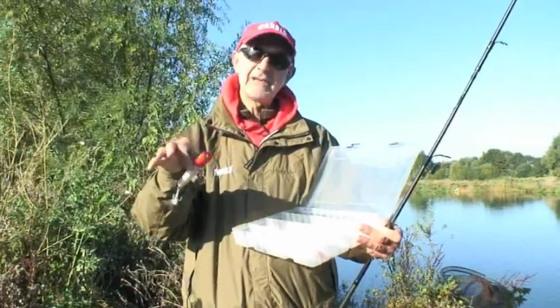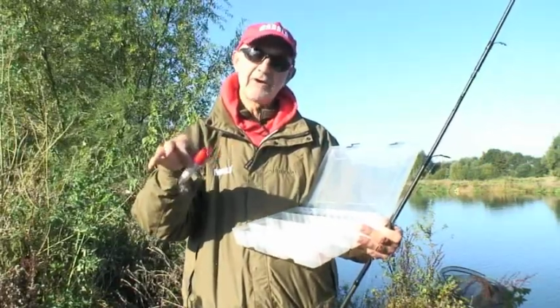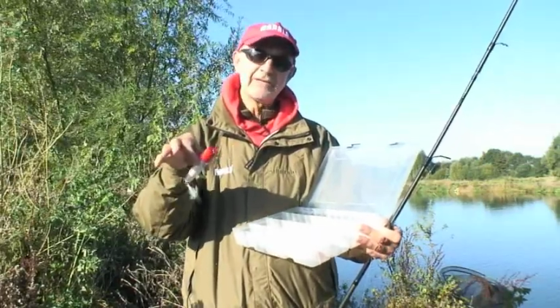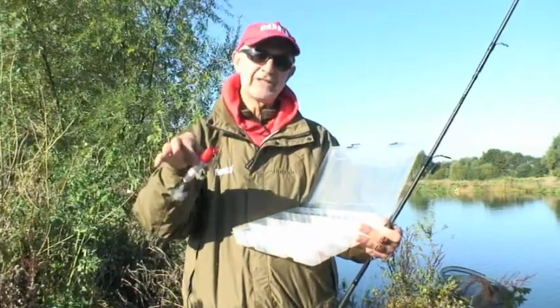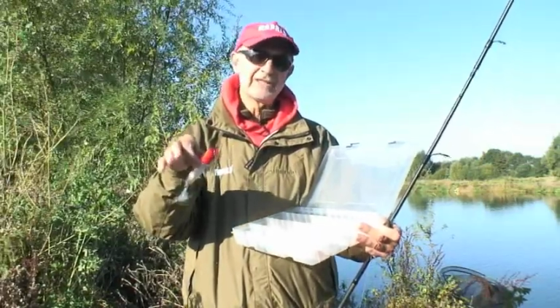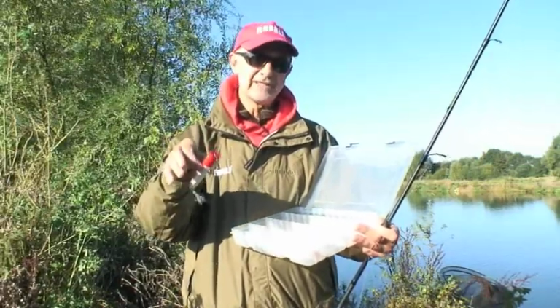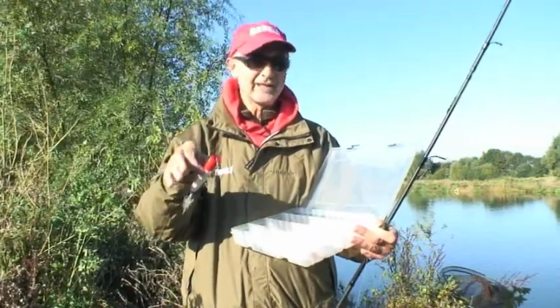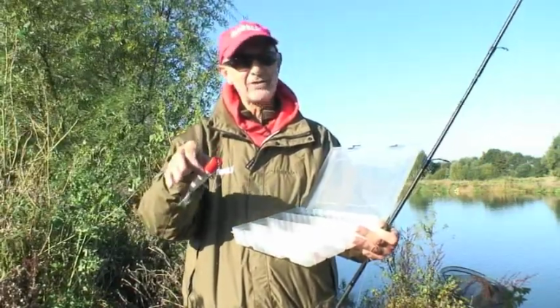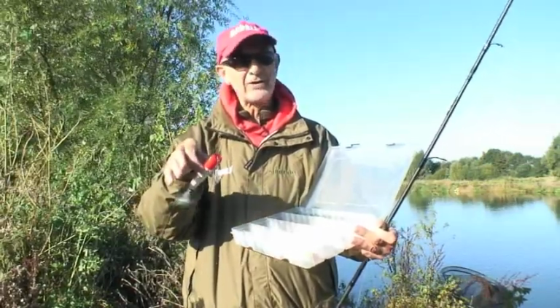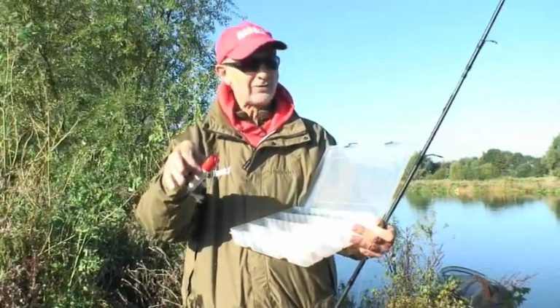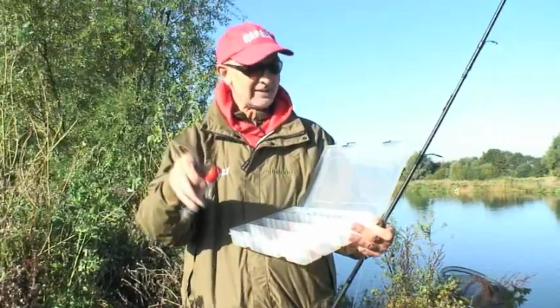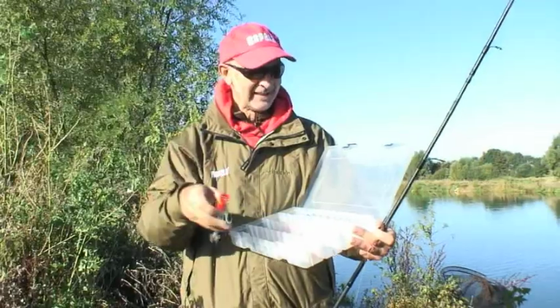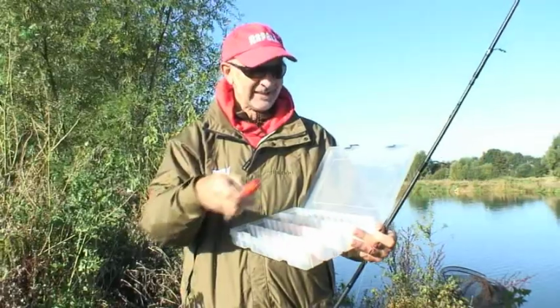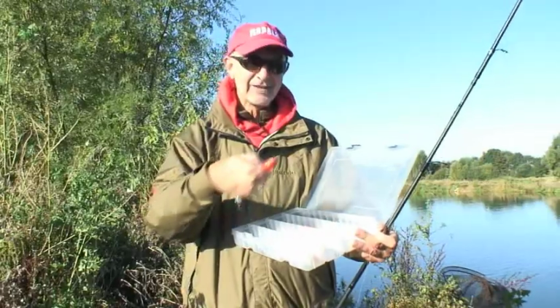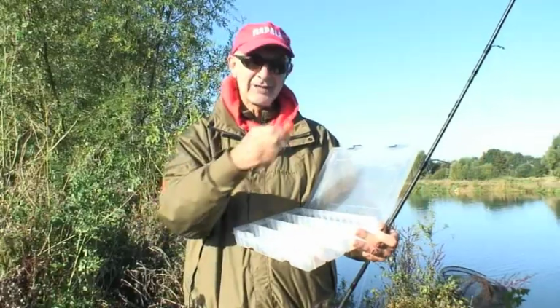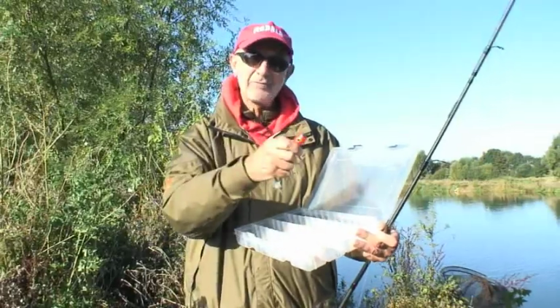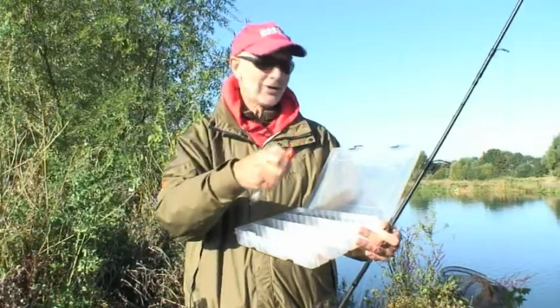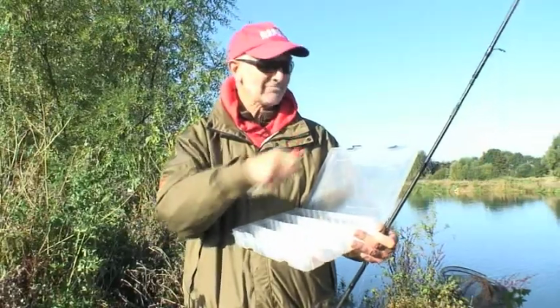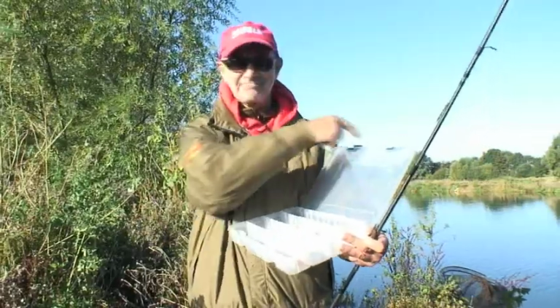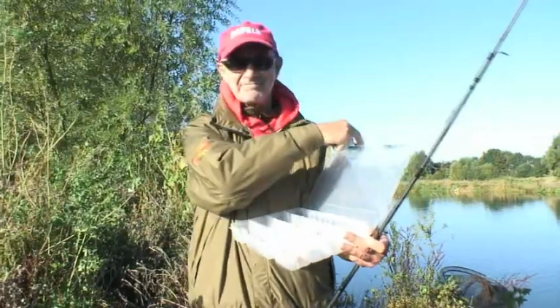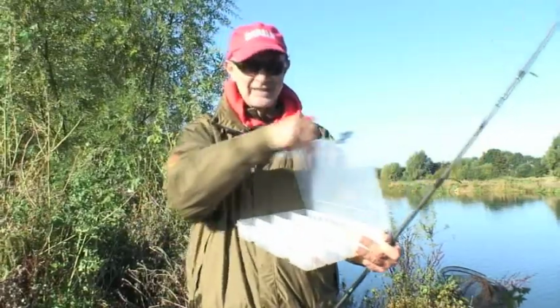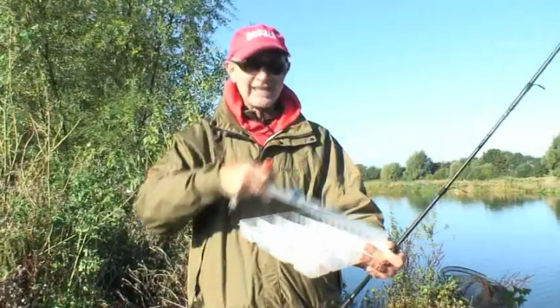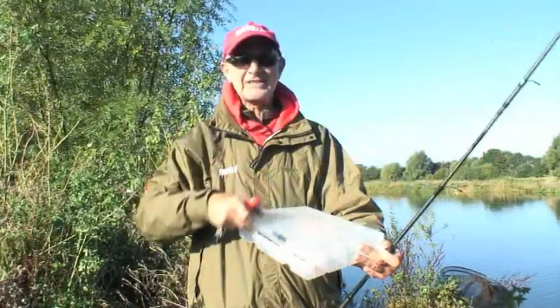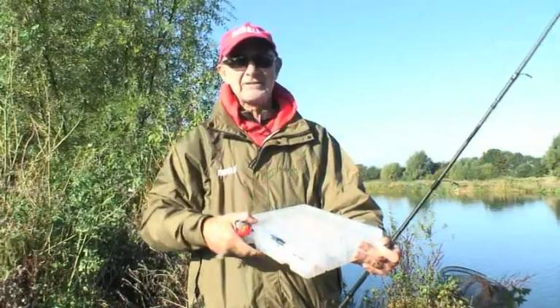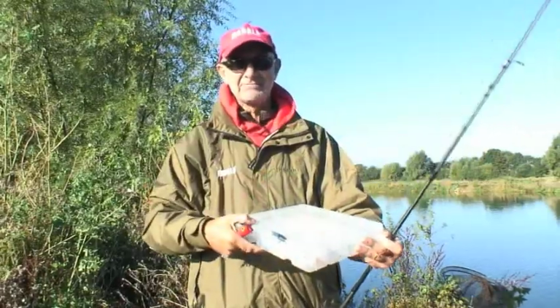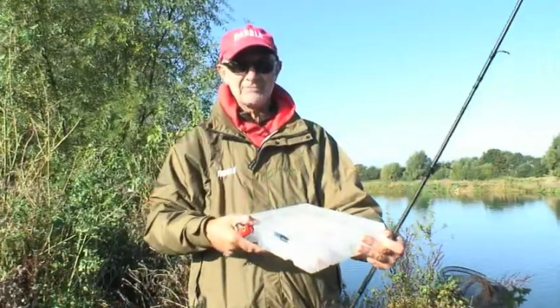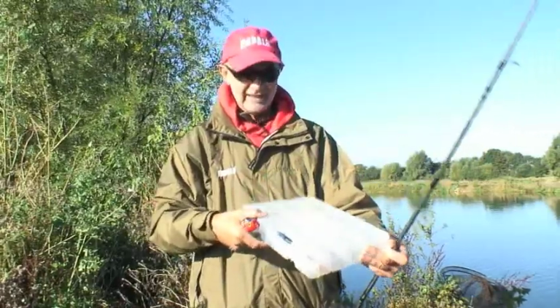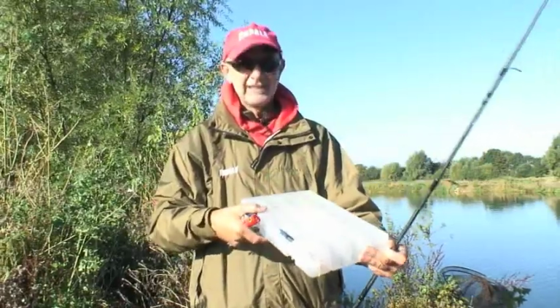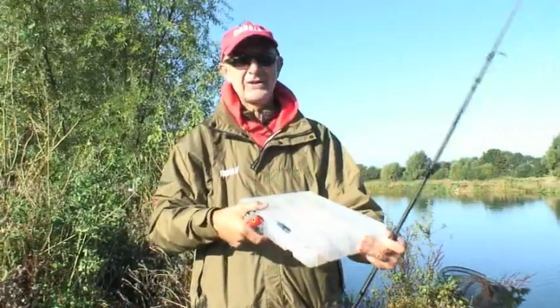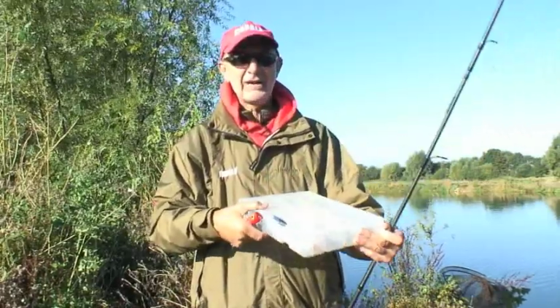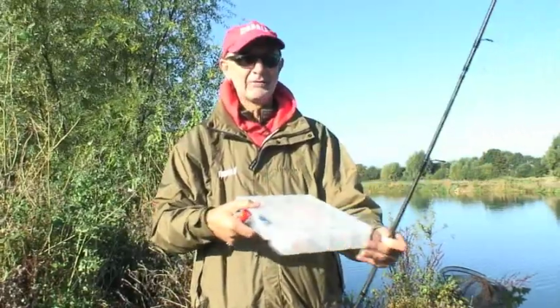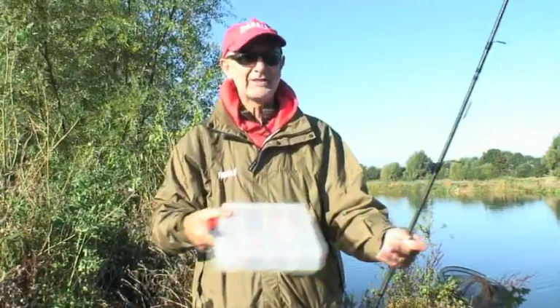If there's any pike in the vicinity, they're going to come running for it. So I'm going to clip one on, cast out, and show you how it works.